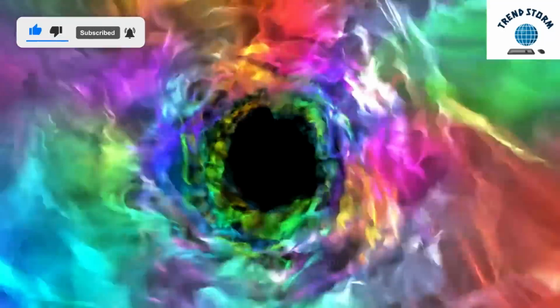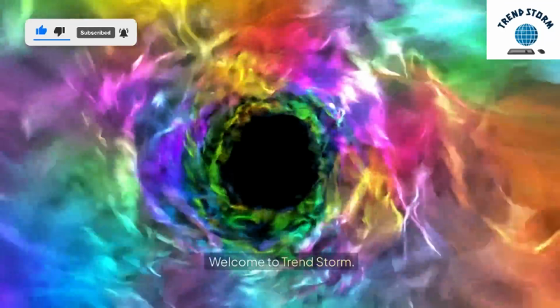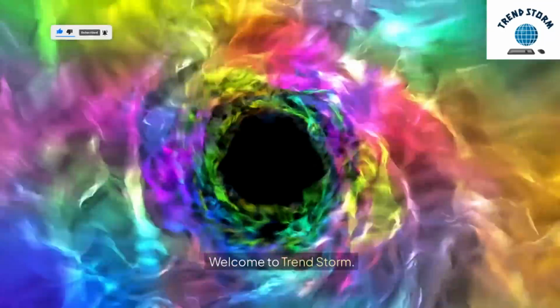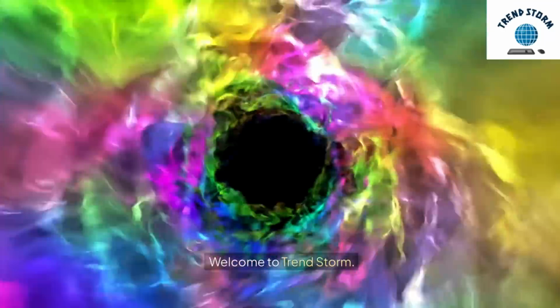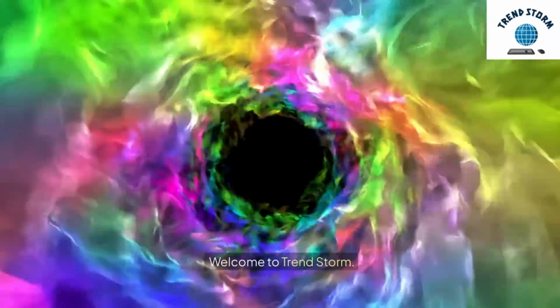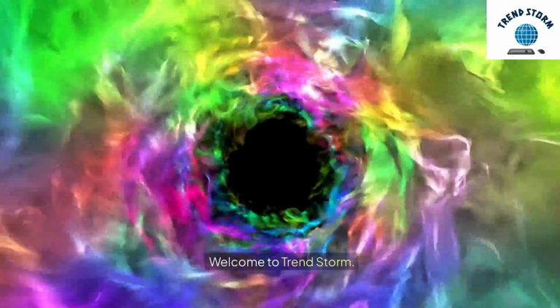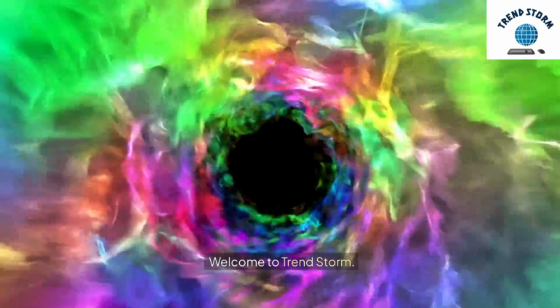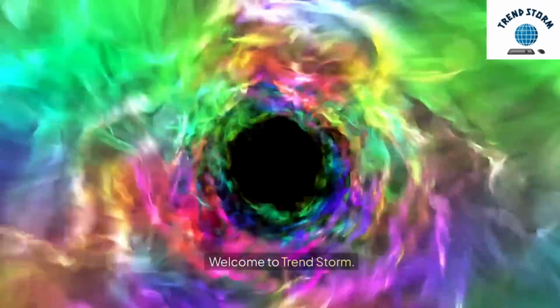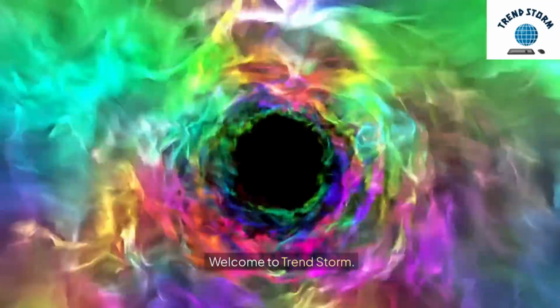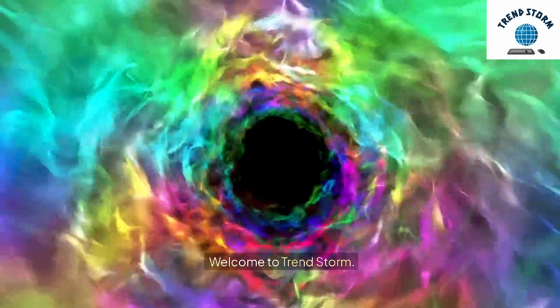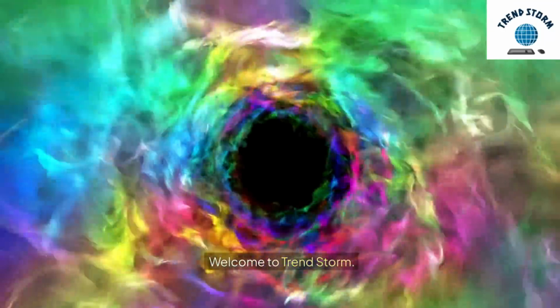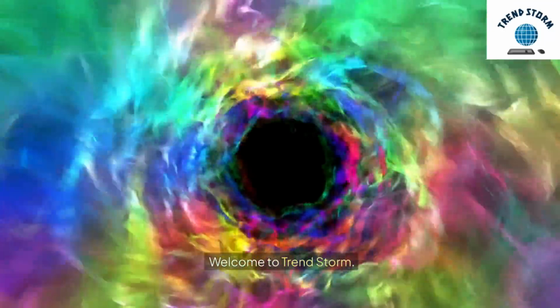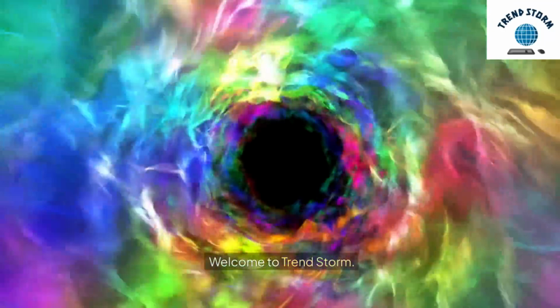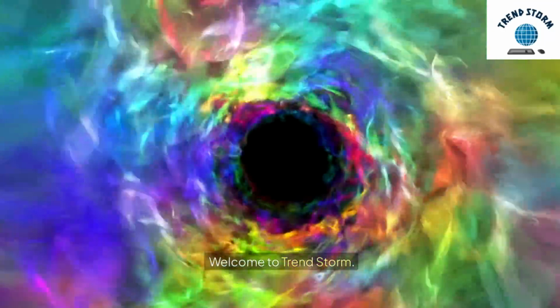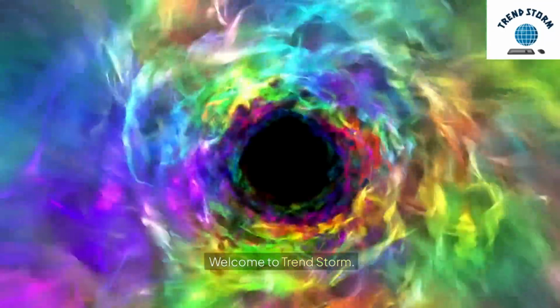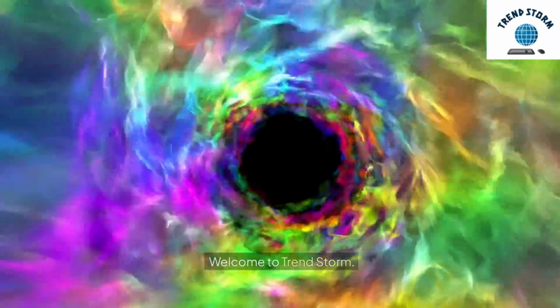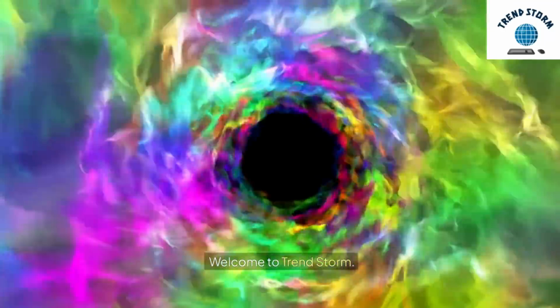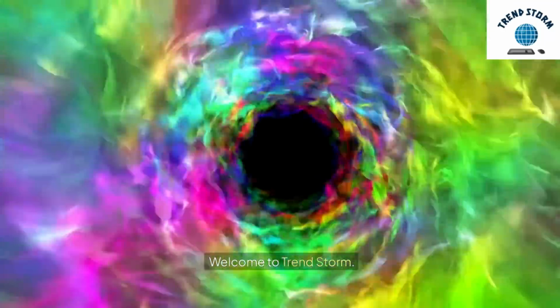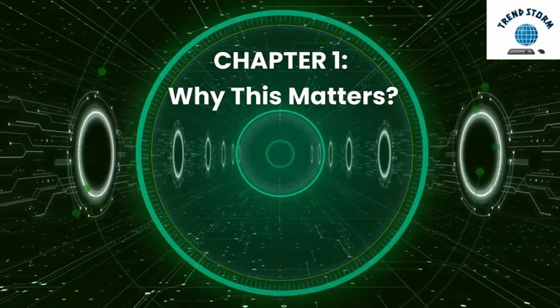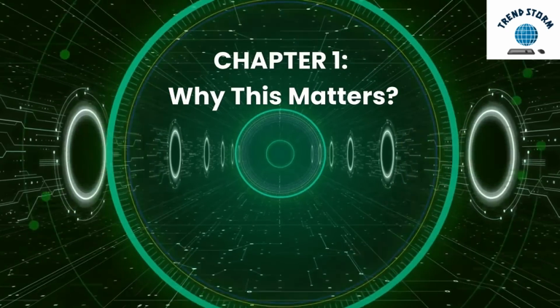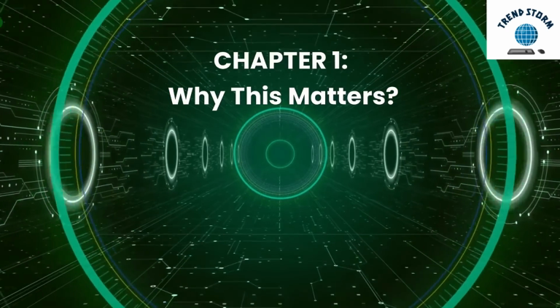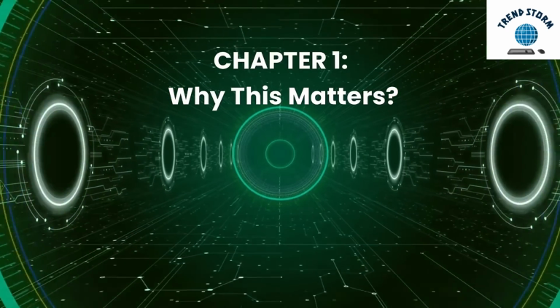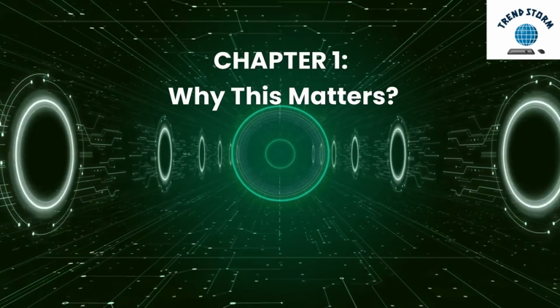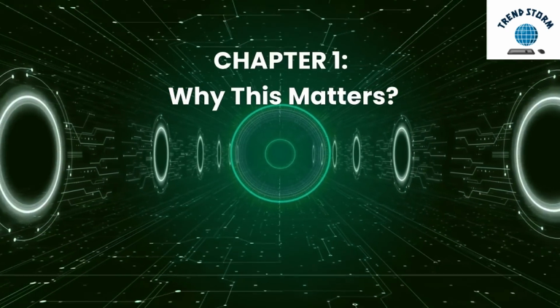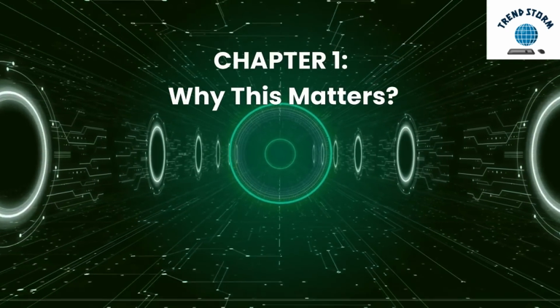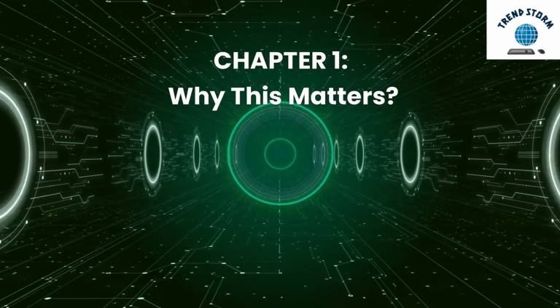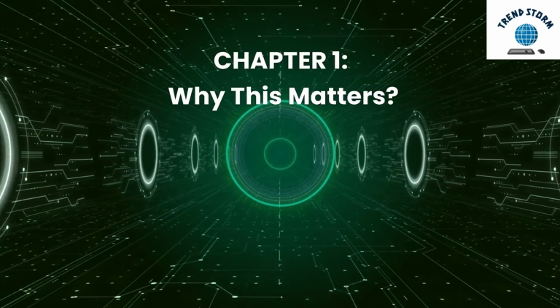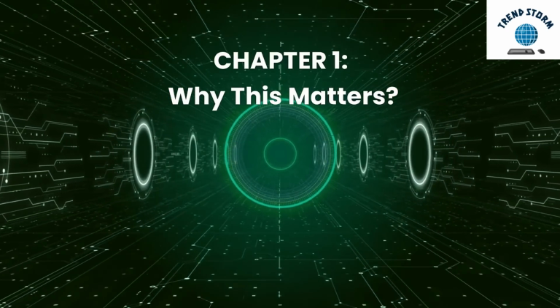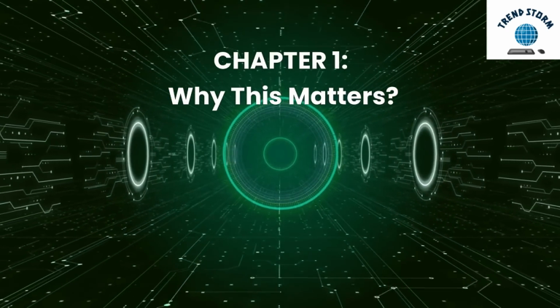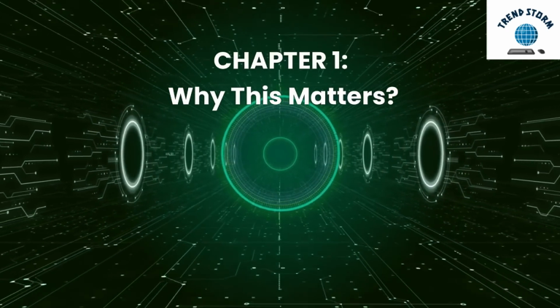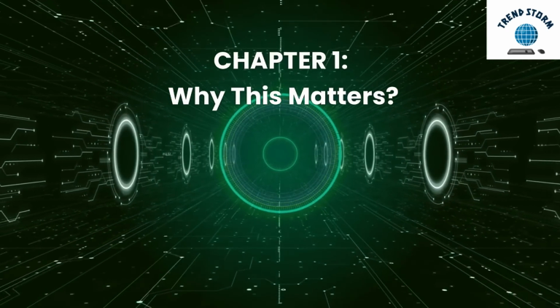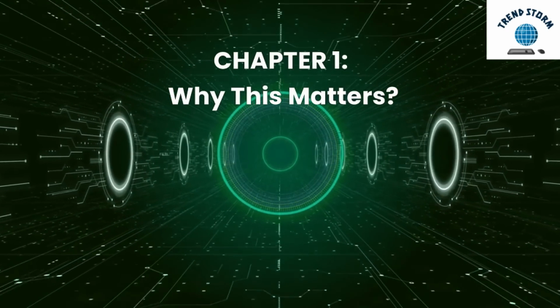Welcome to TrendStorm. Chapter 1: Why This Matters.